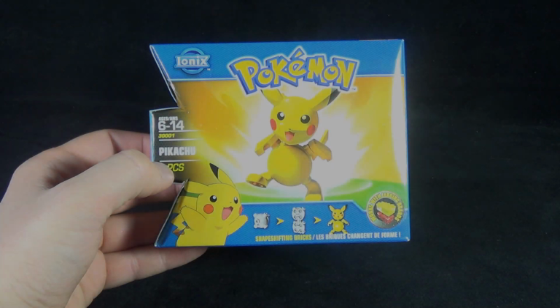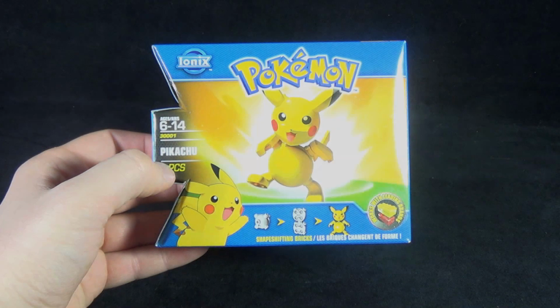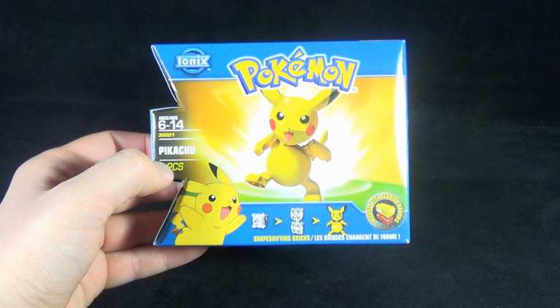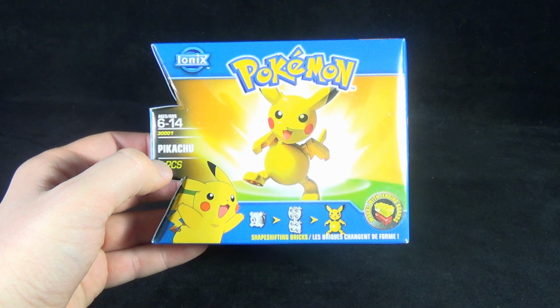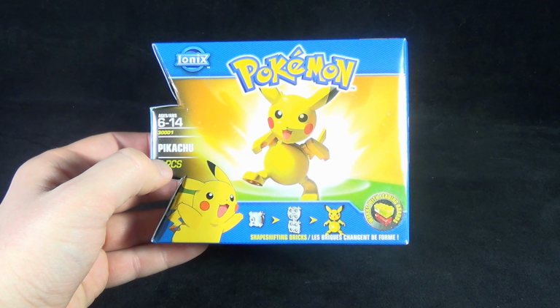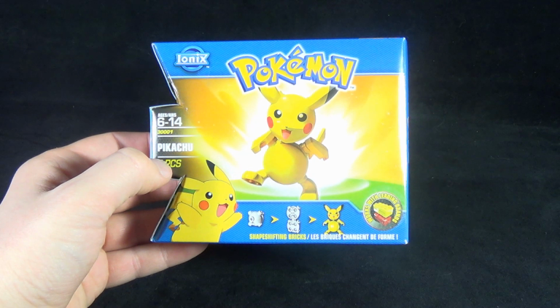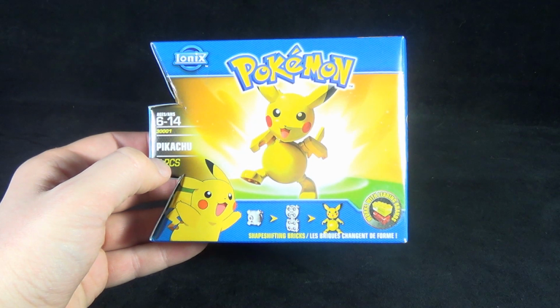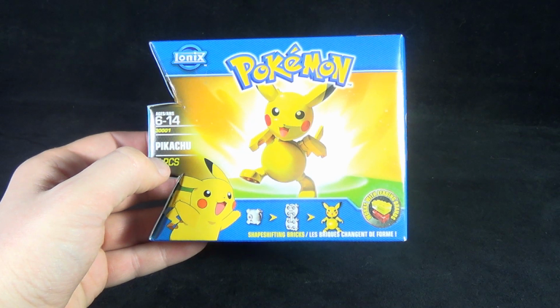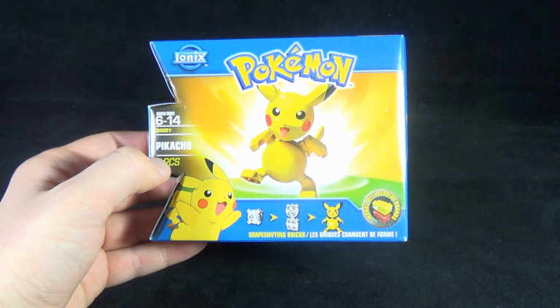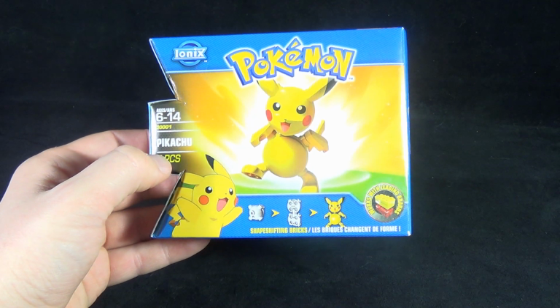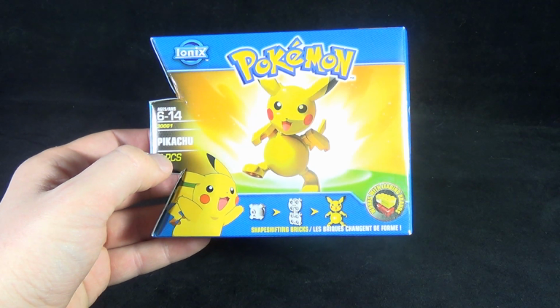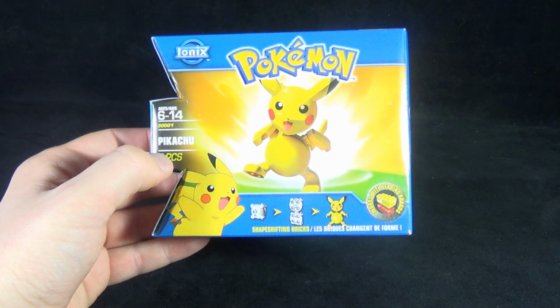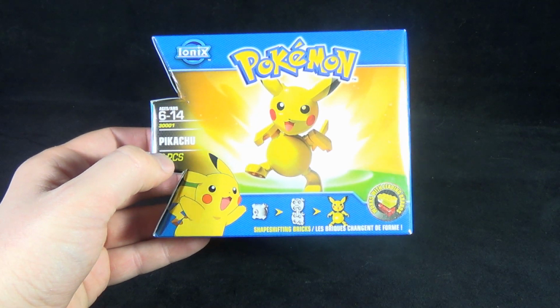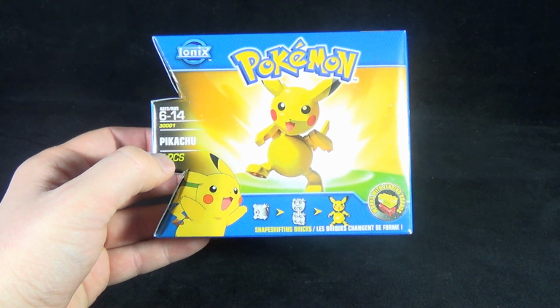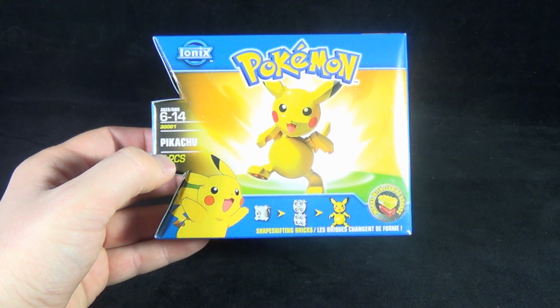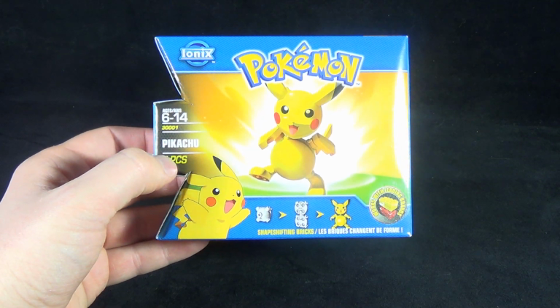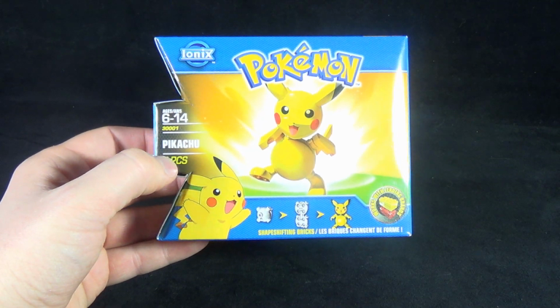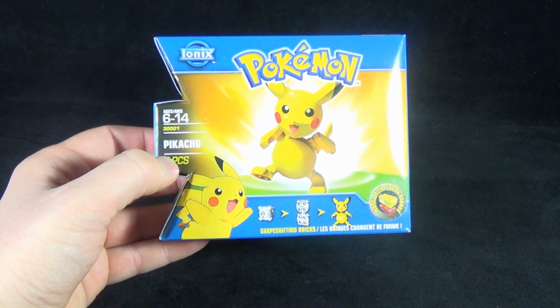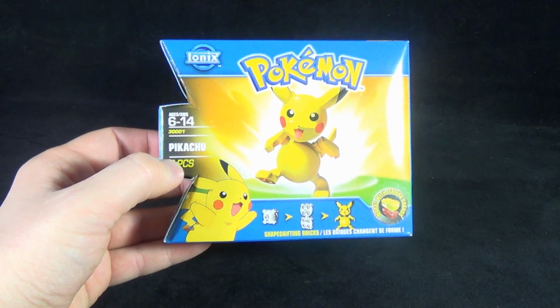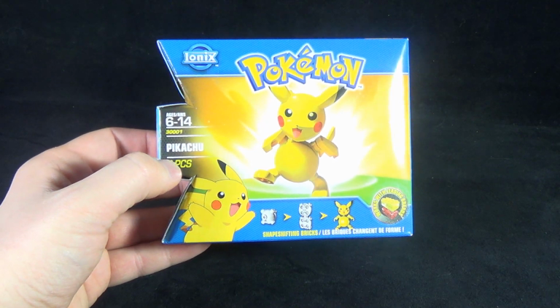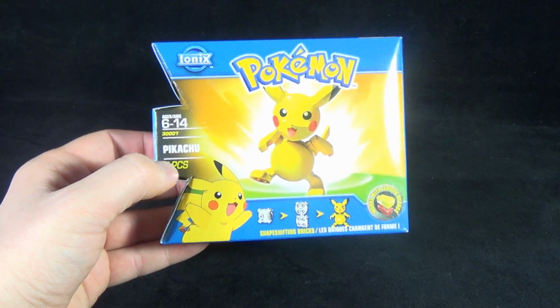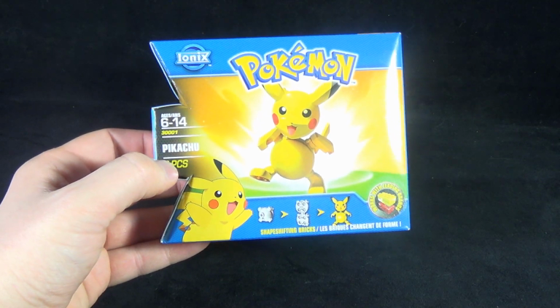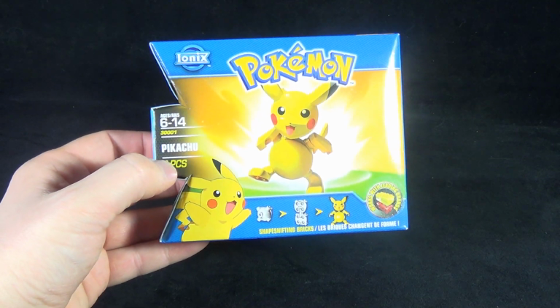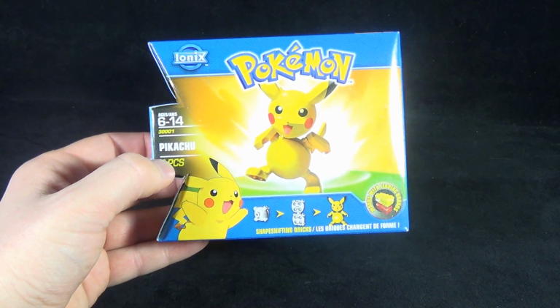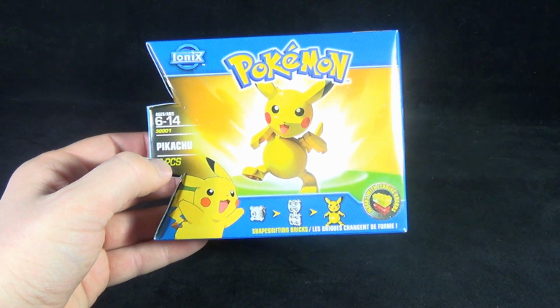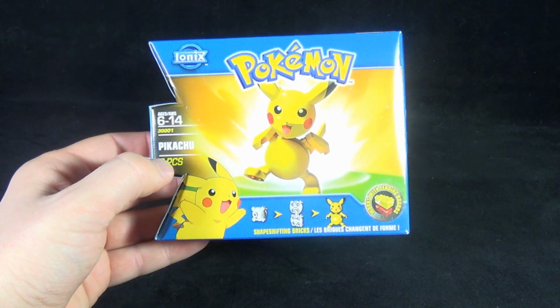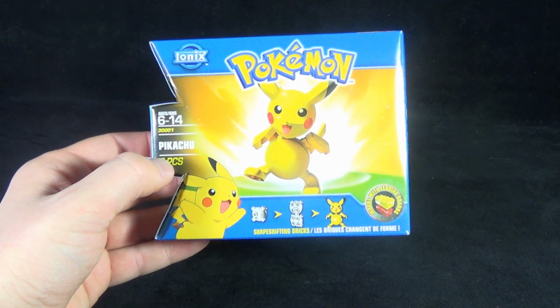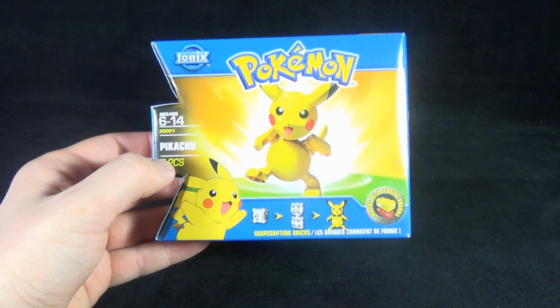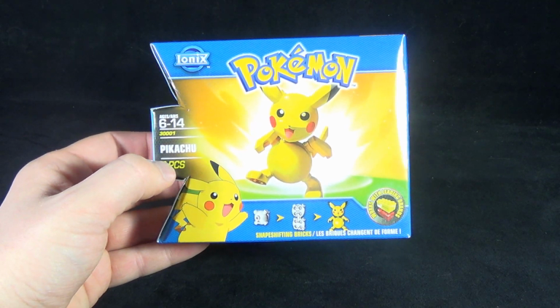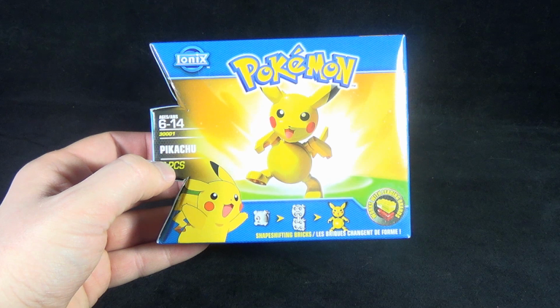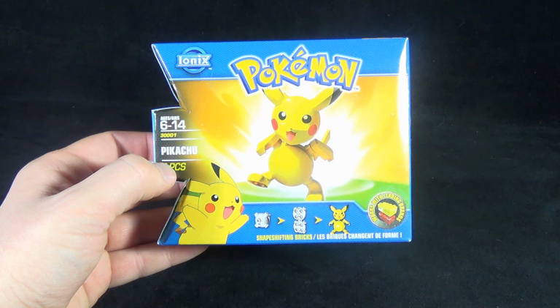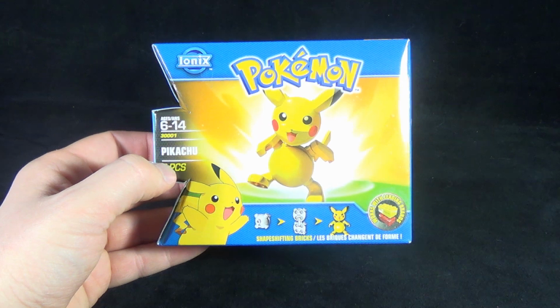Today's collectible spot where we are having a look at the Spin Master Toys Pokémon Ionix Pikachu.